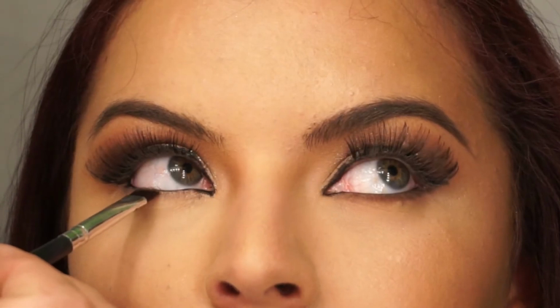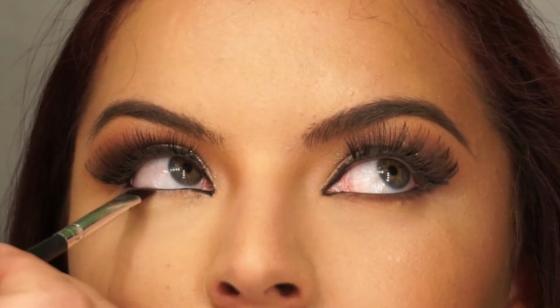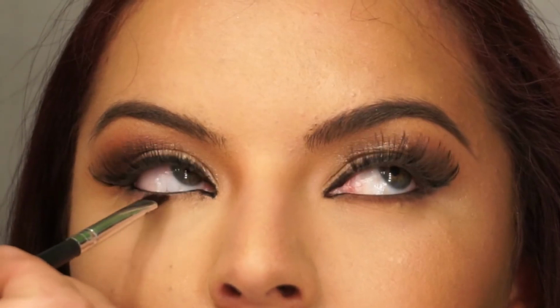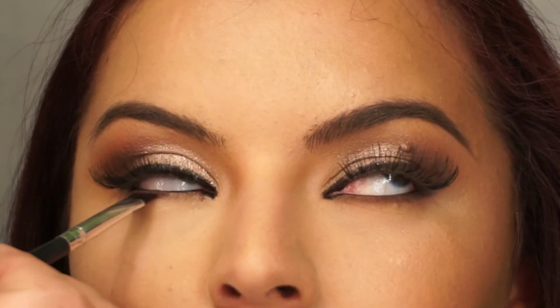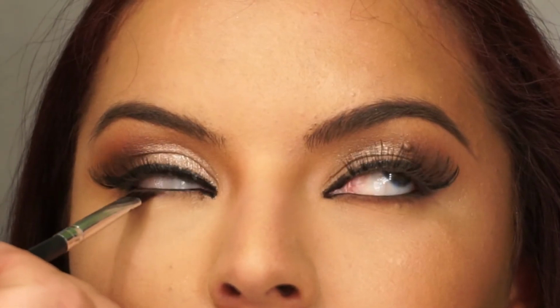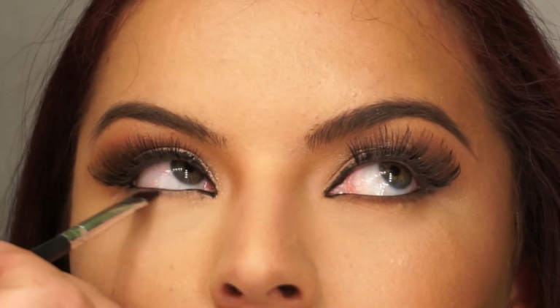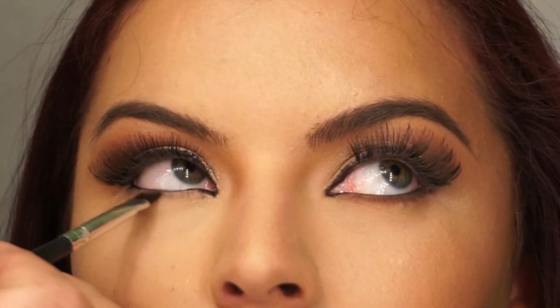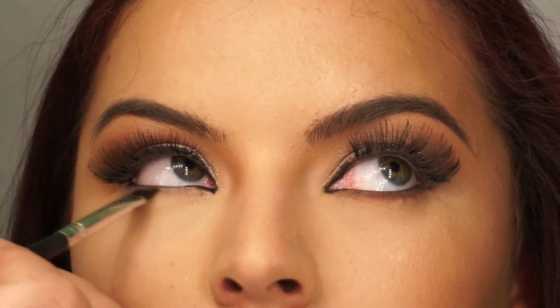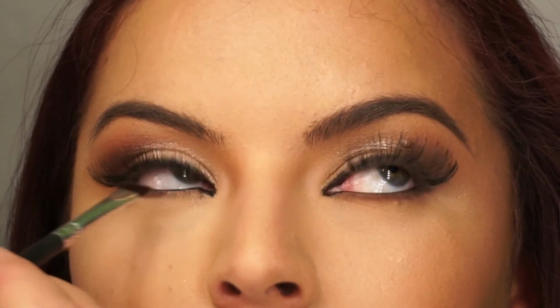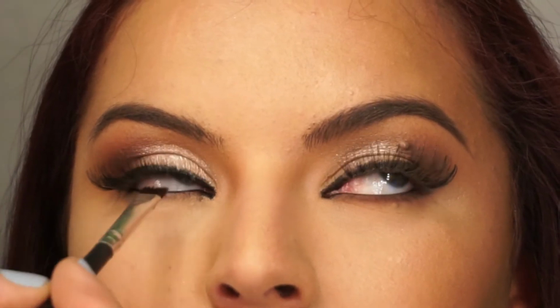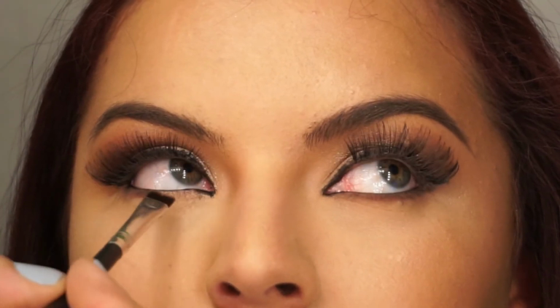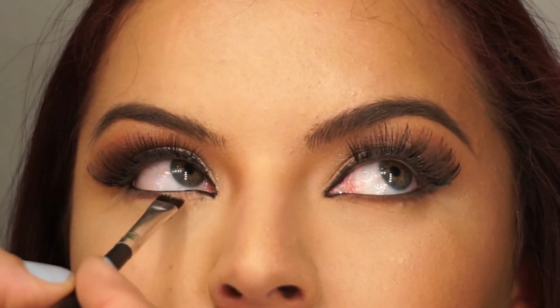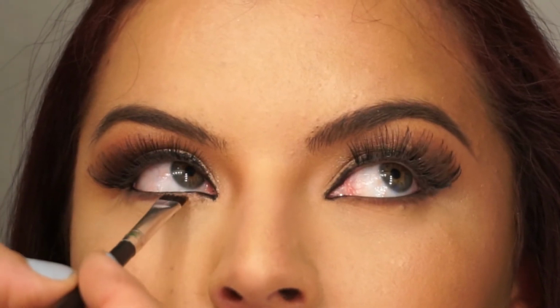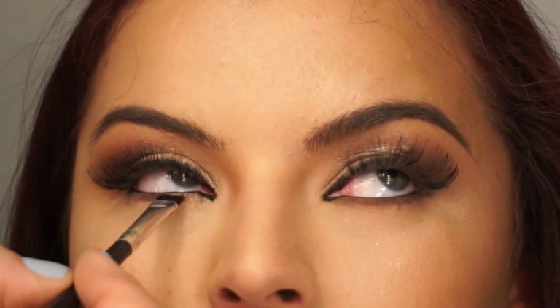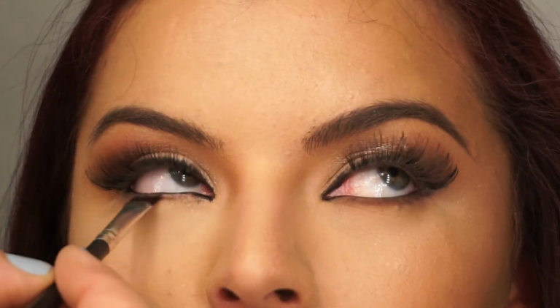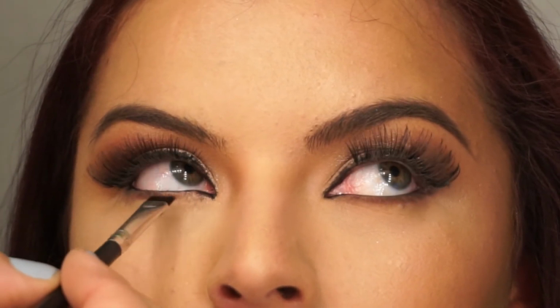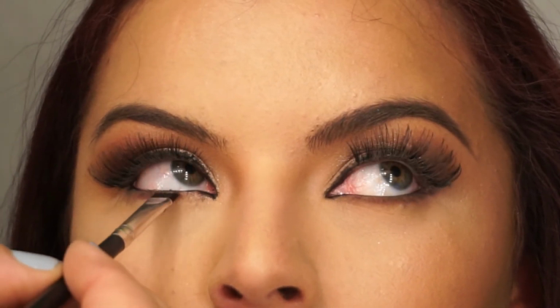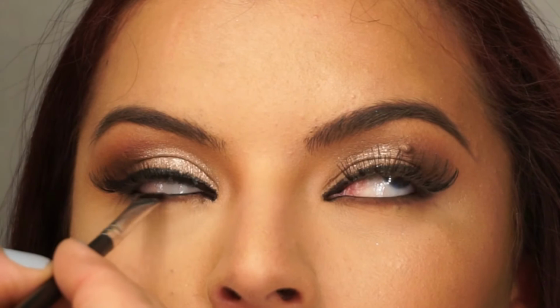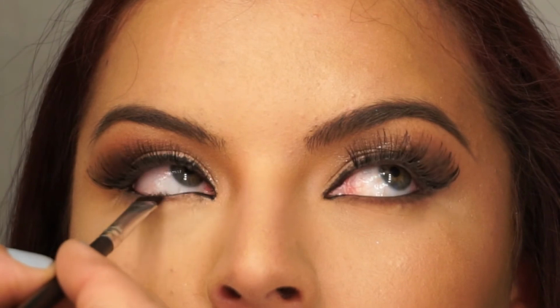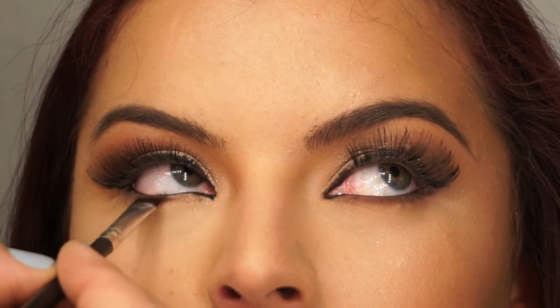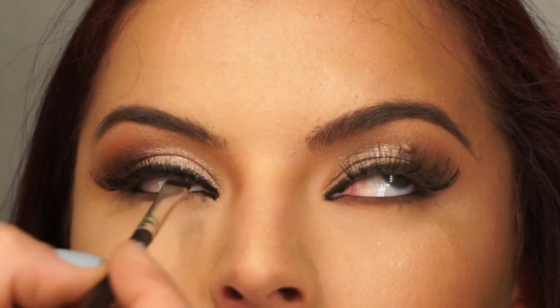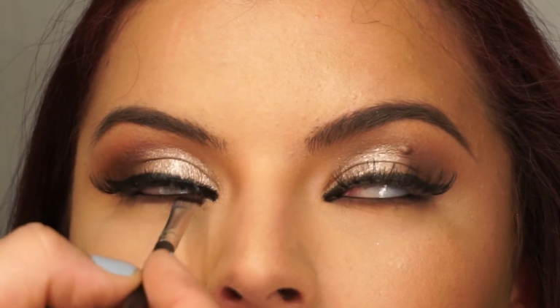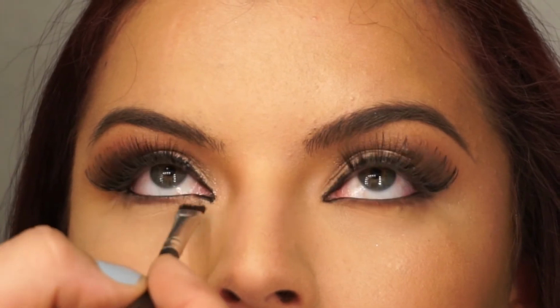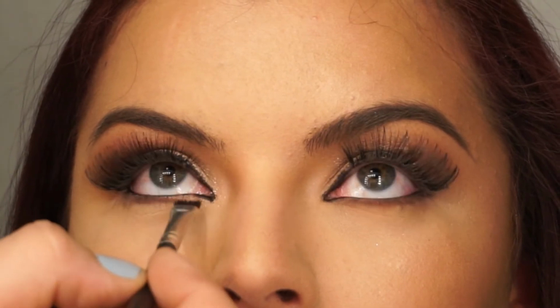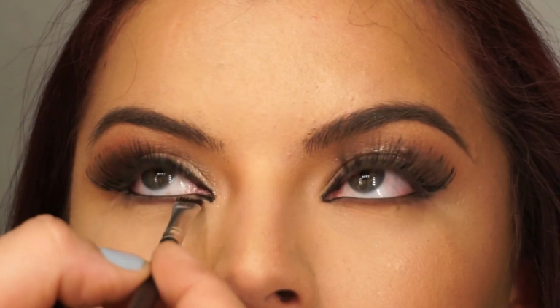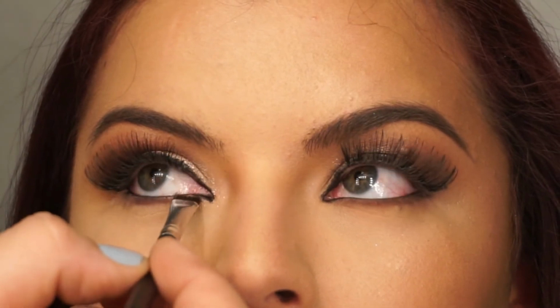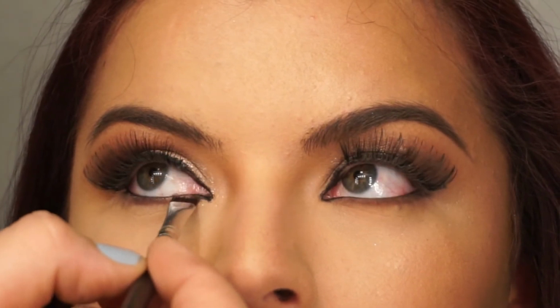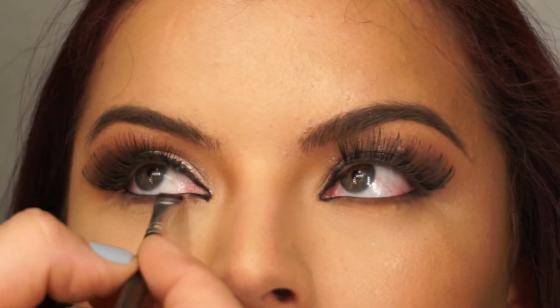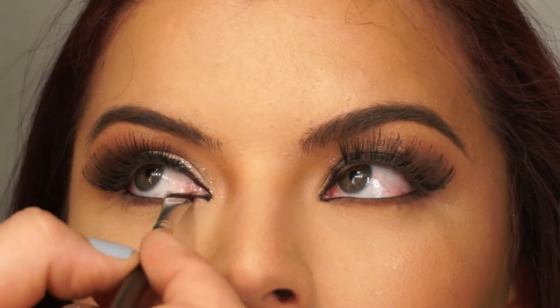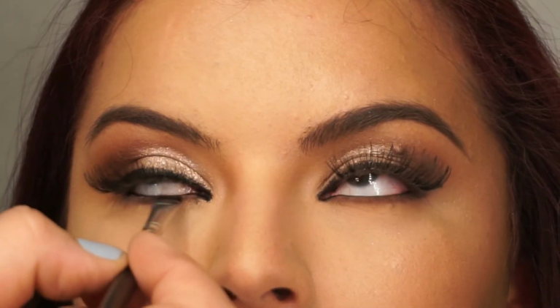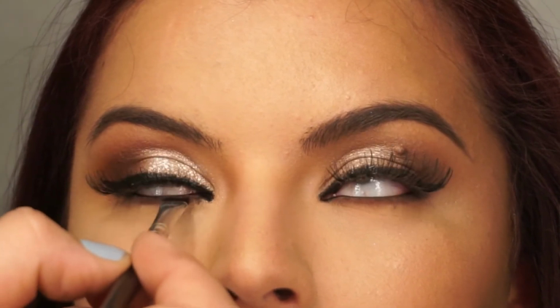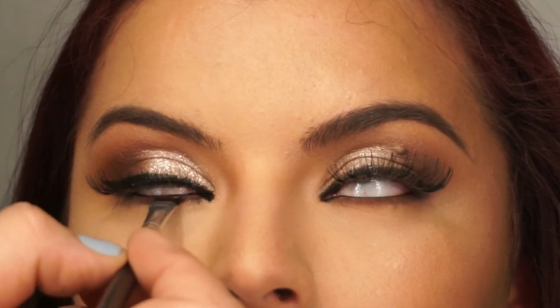Taking a dark brown eyeshadow, I'm going to smoke the lower lash line with the same slanted angled brush.